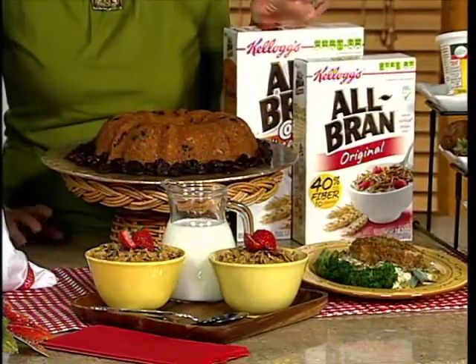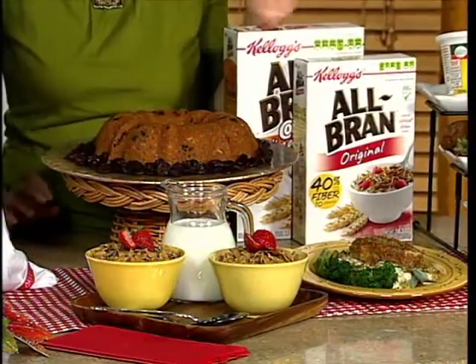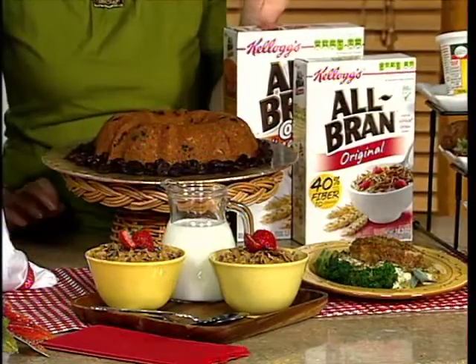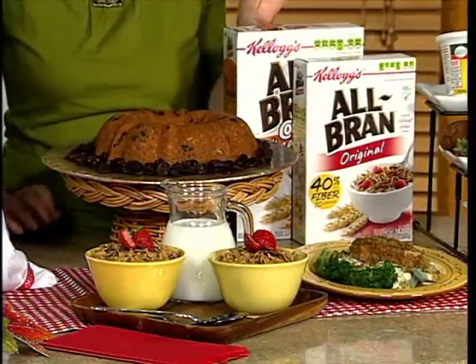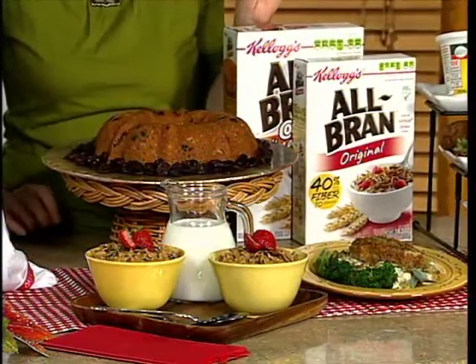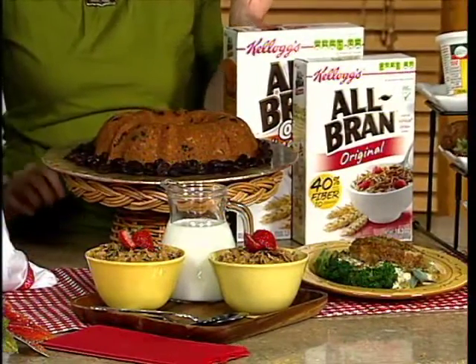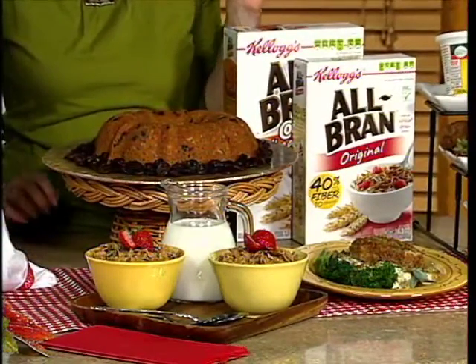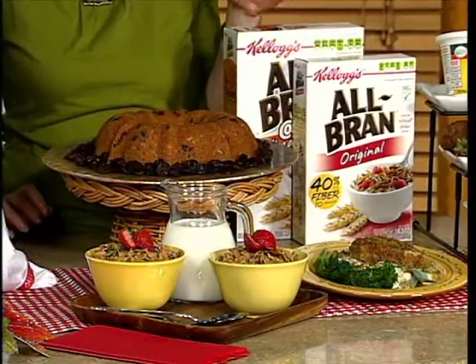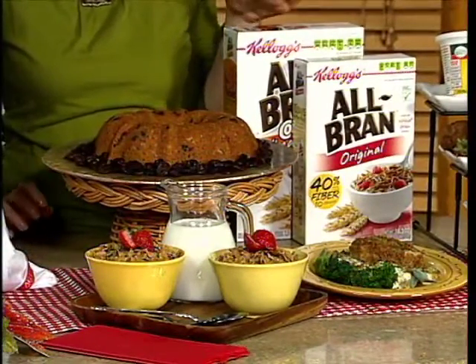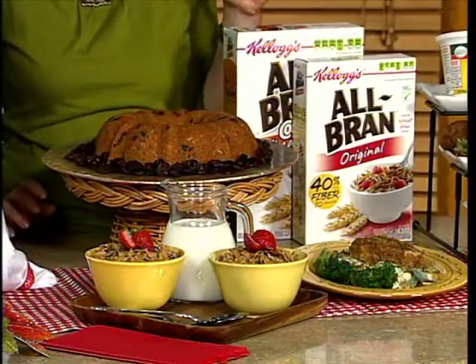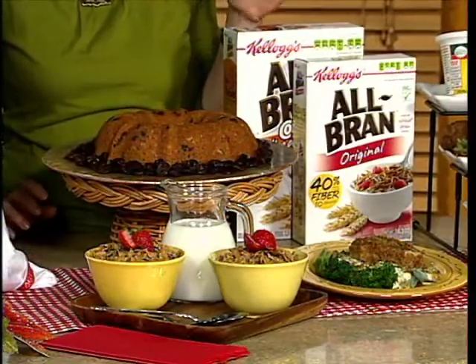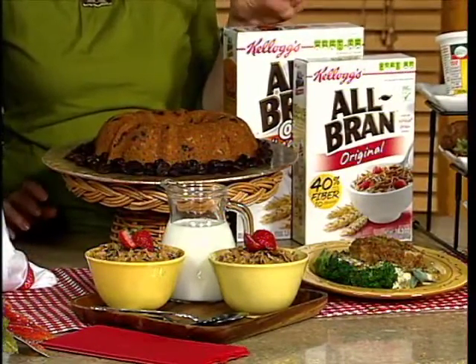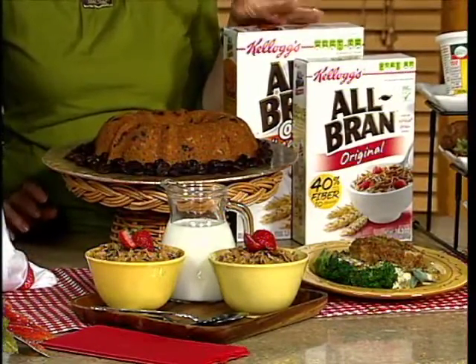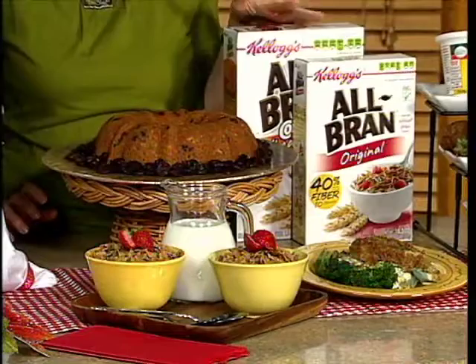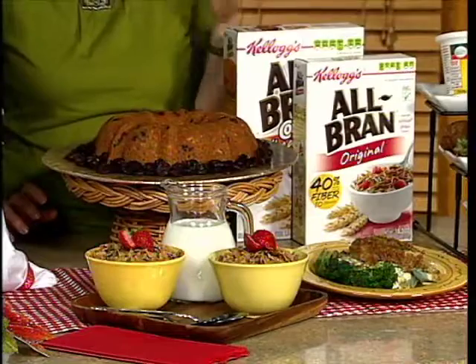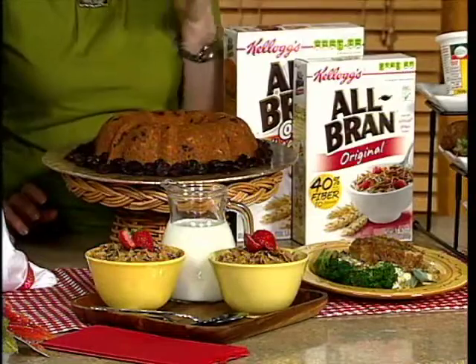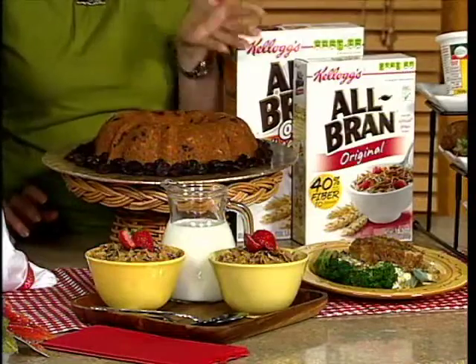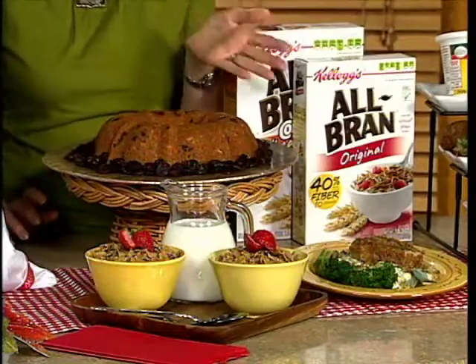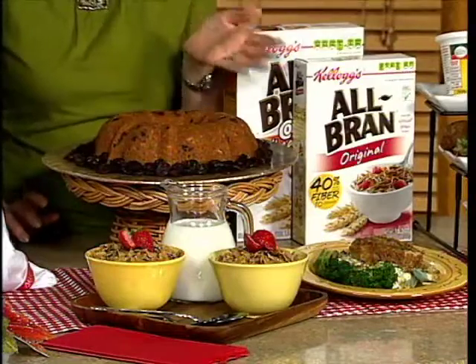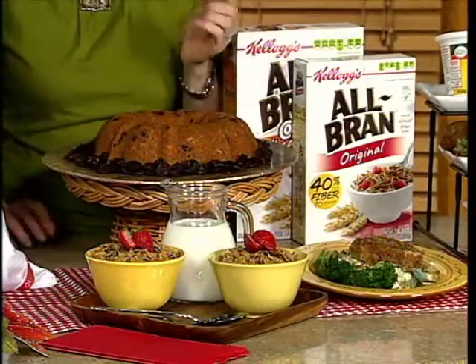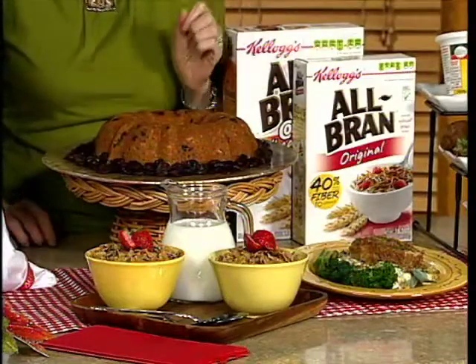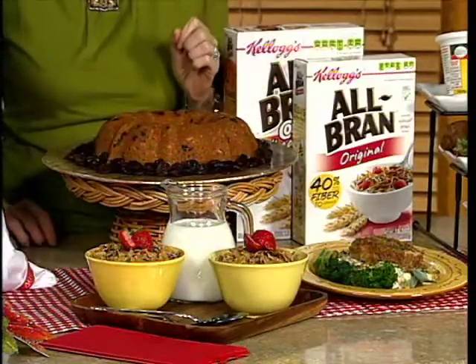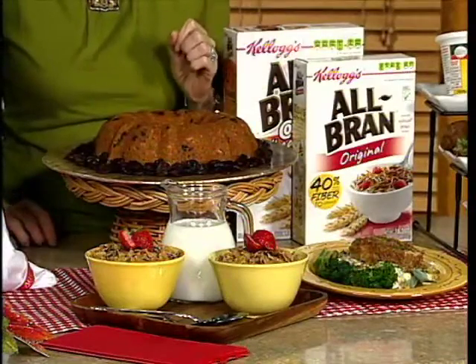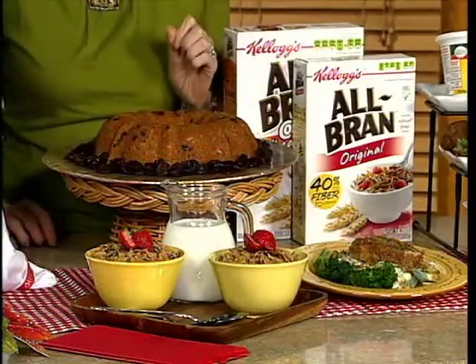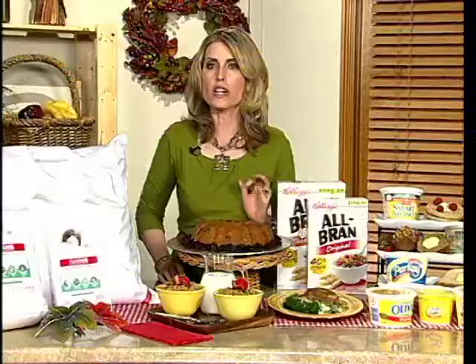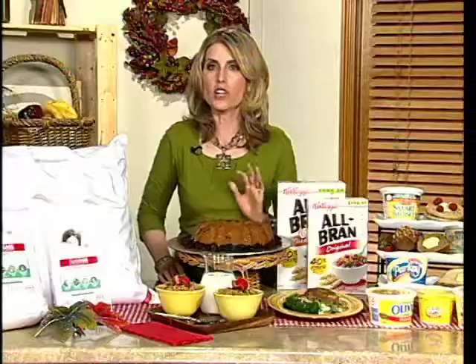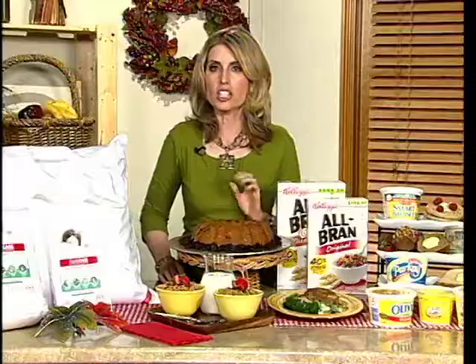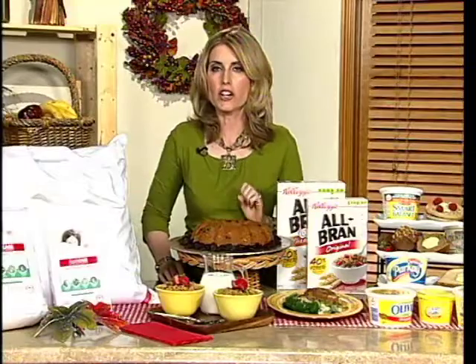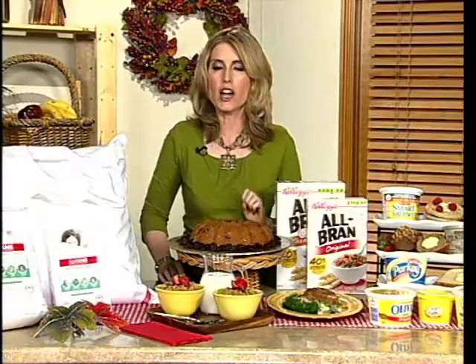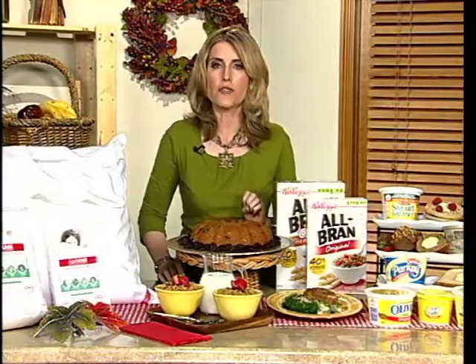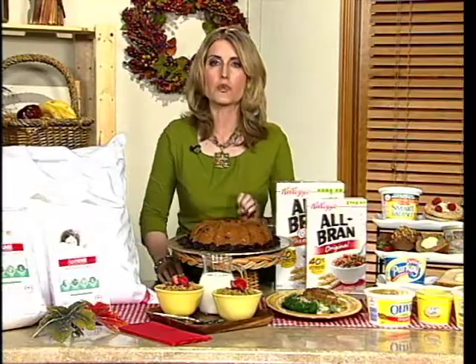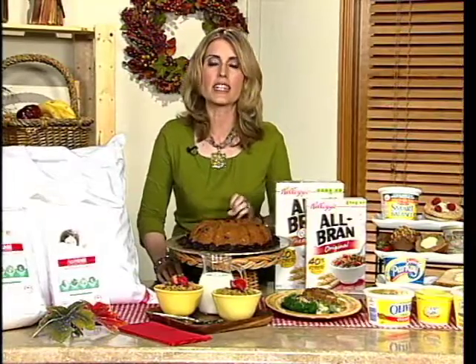Also, a sneaky way would be to add fiber into recipes, like breaded on a pork tenderloin or on a cherry coffee ring.